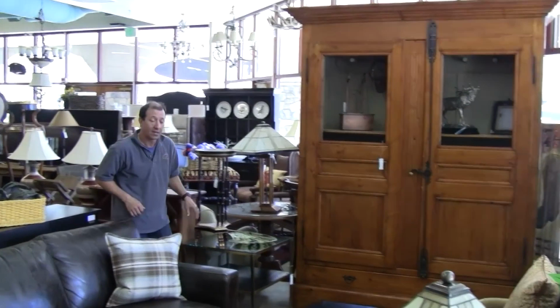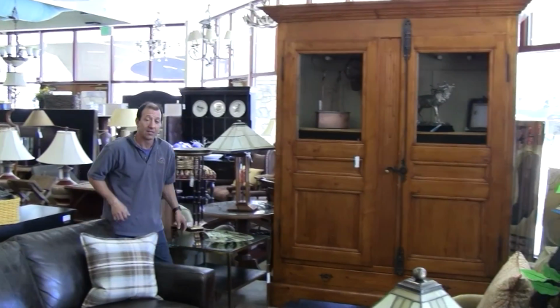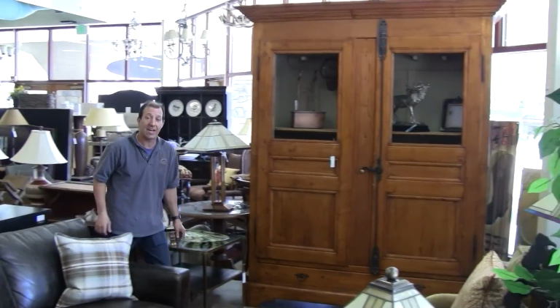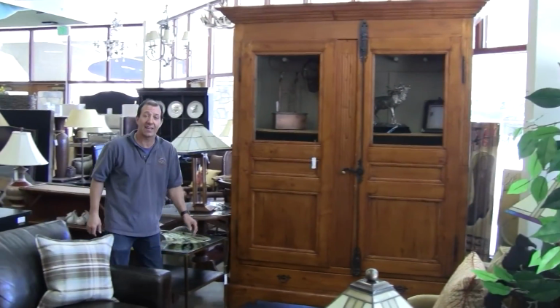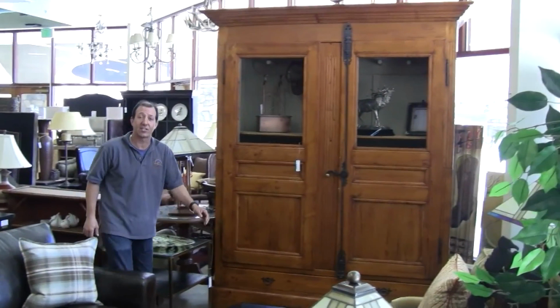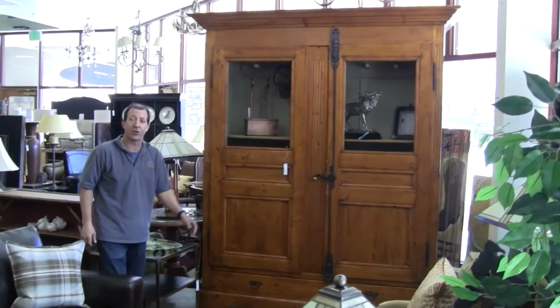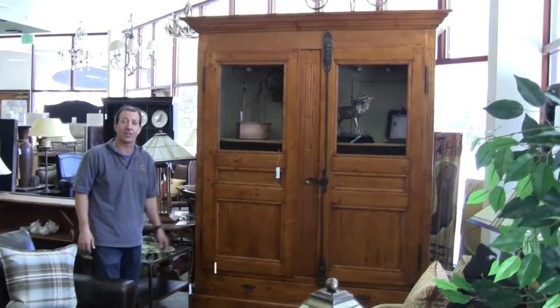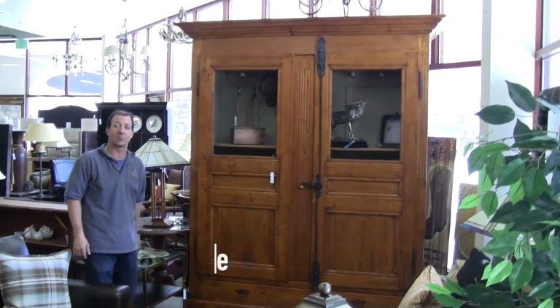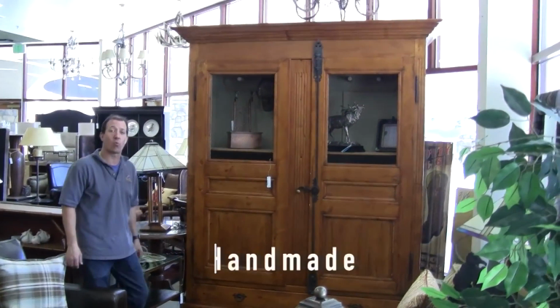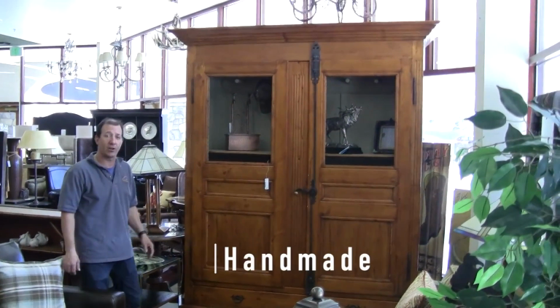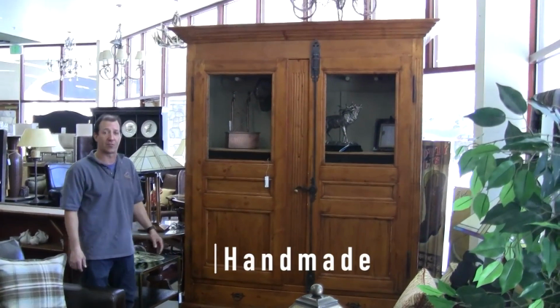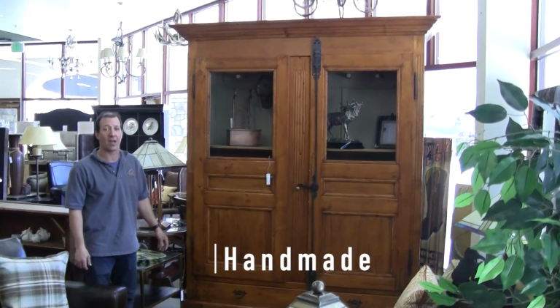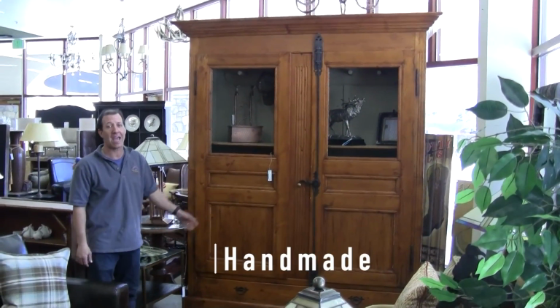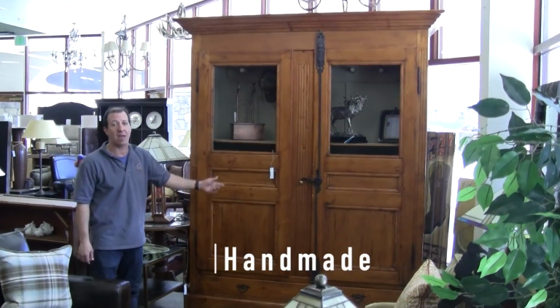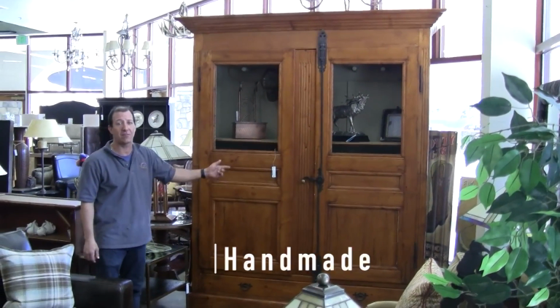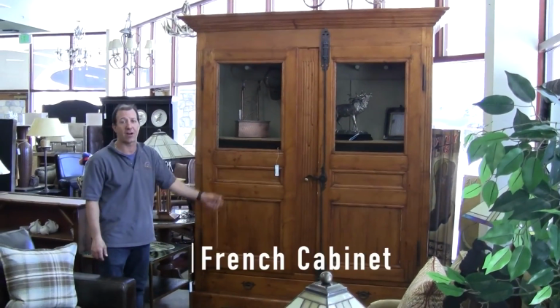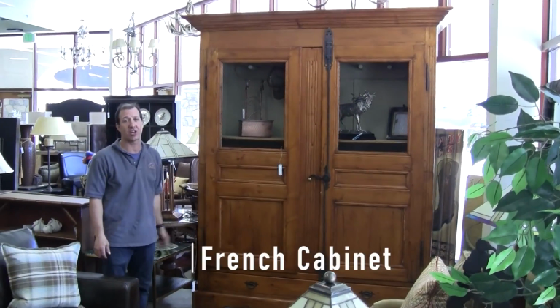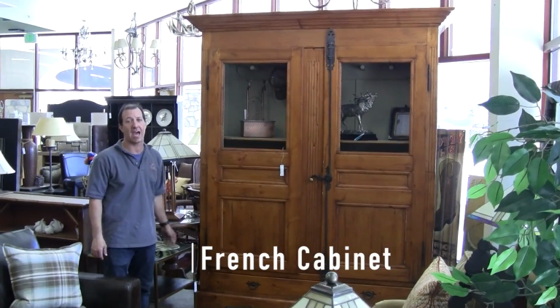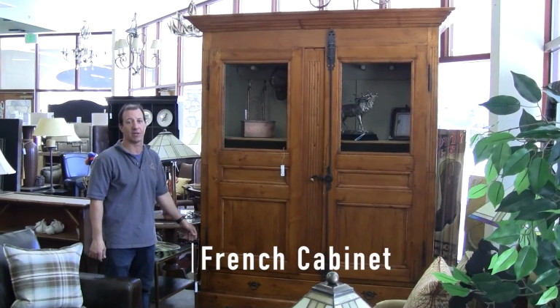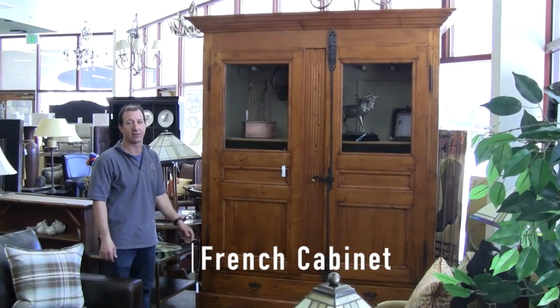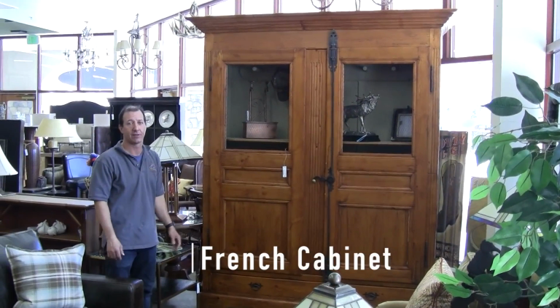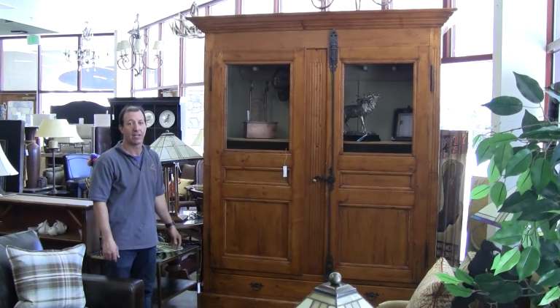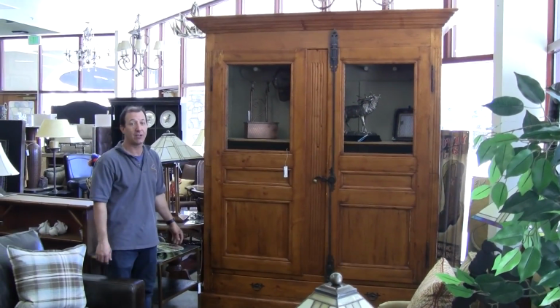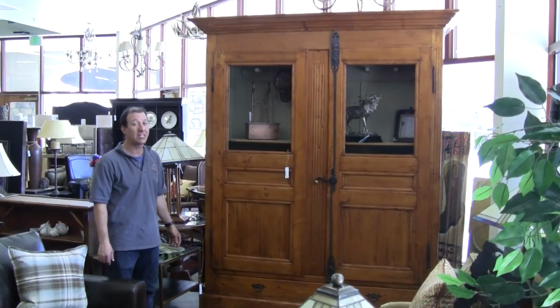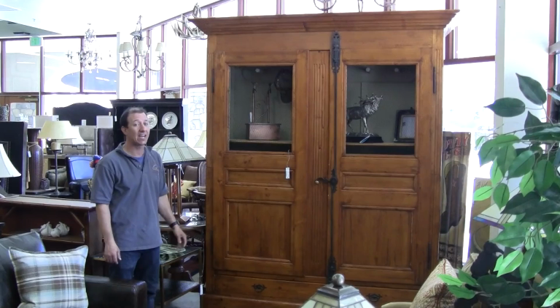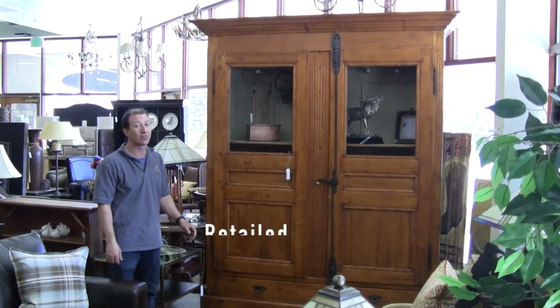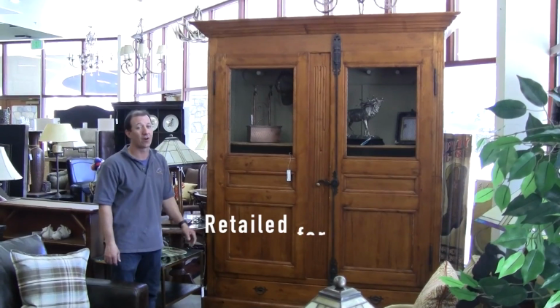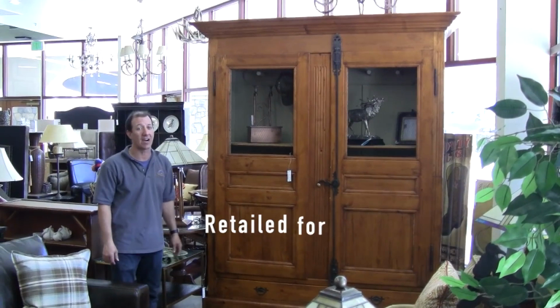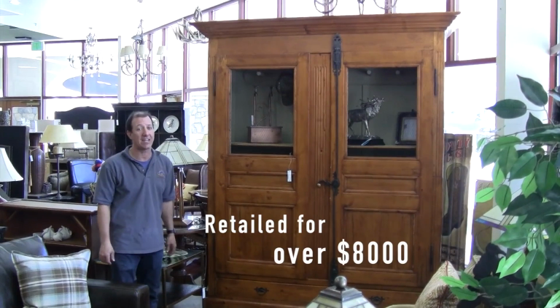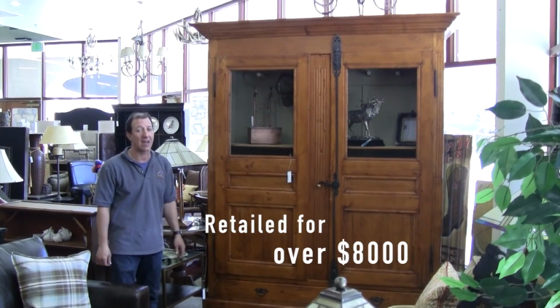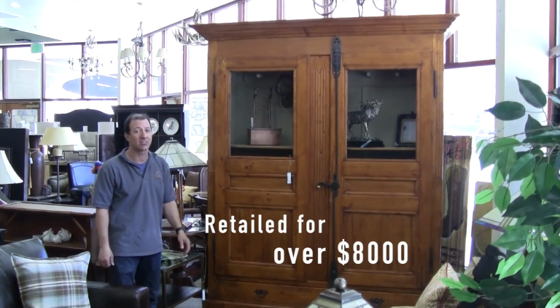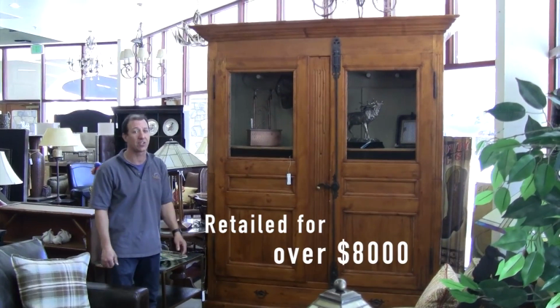Today I'd like to show you this wonderful handmade French cabinet. It retailed for over $8,000.